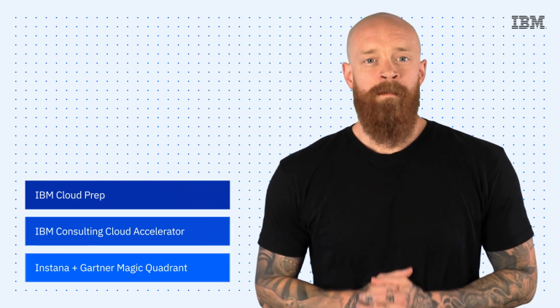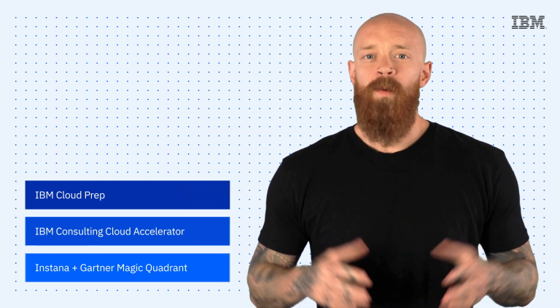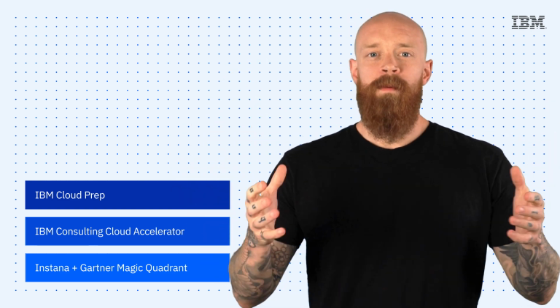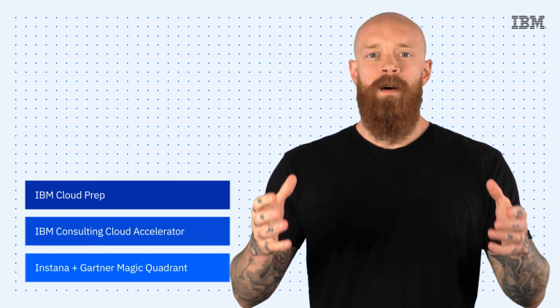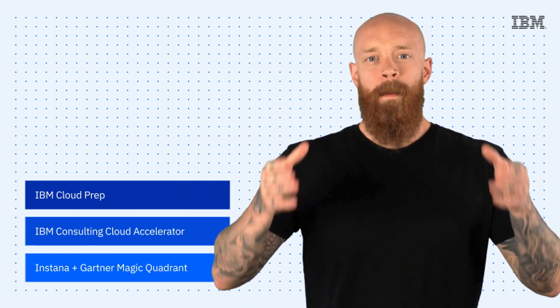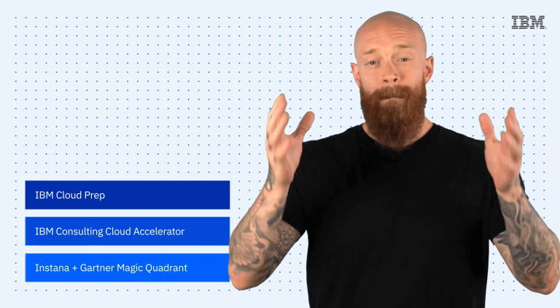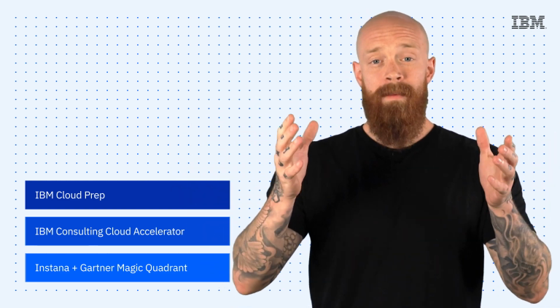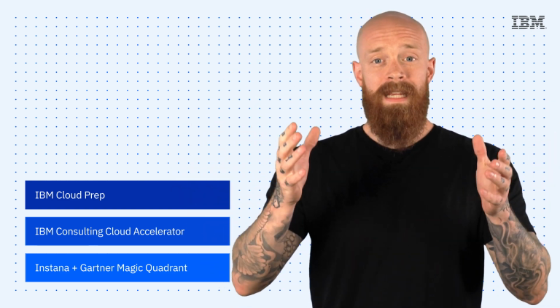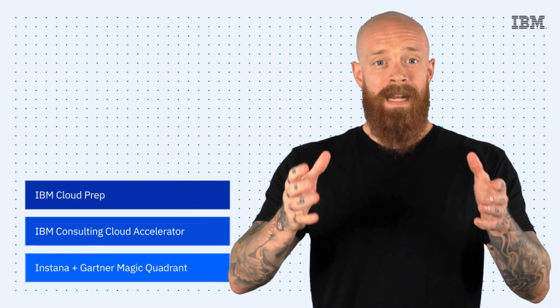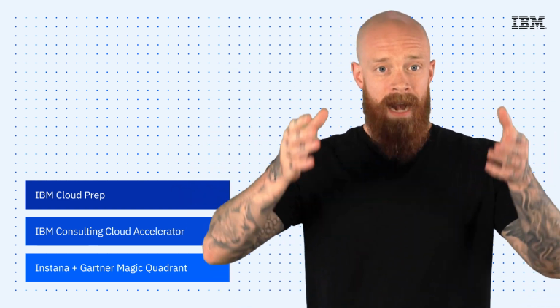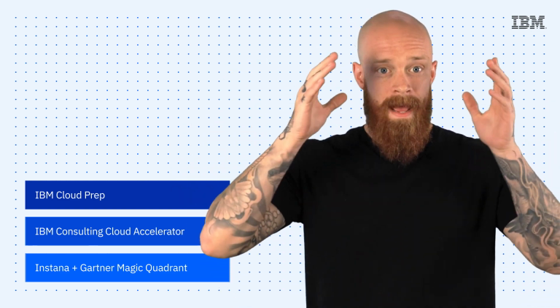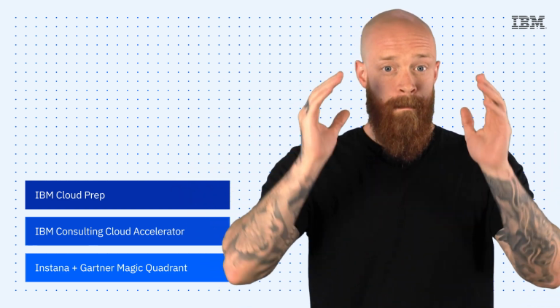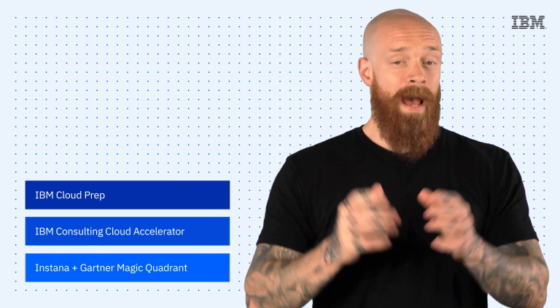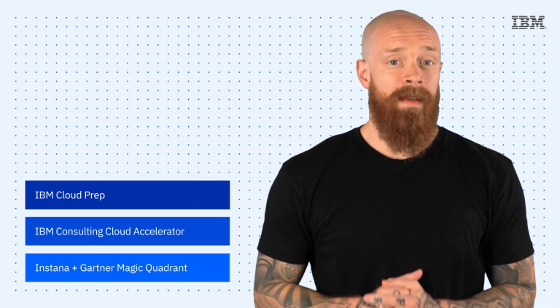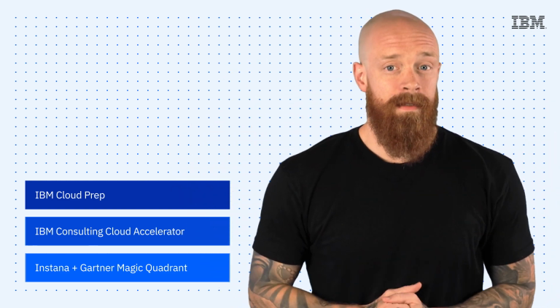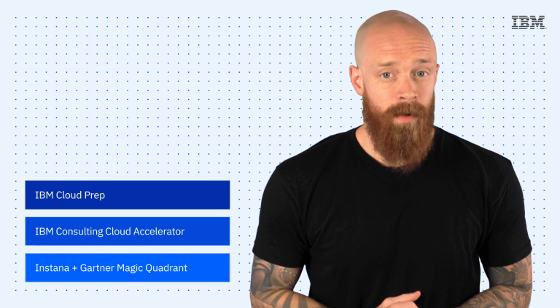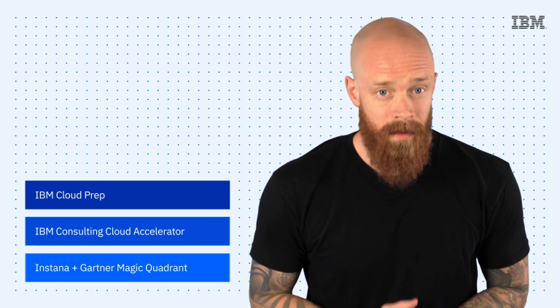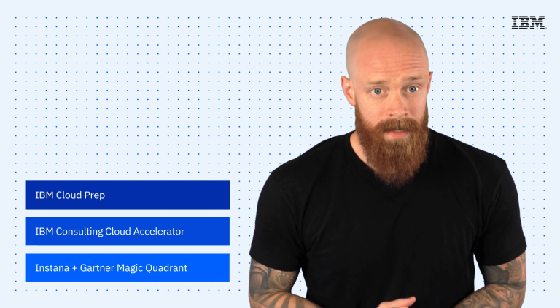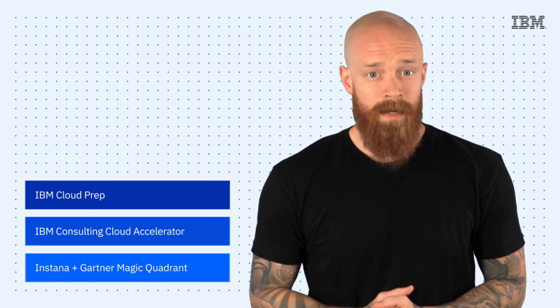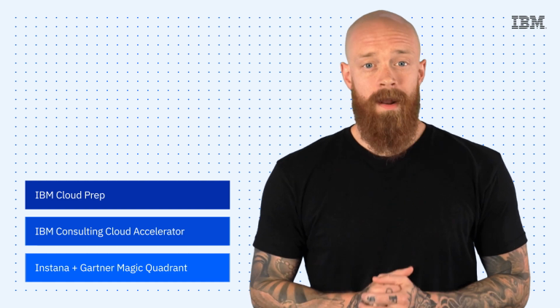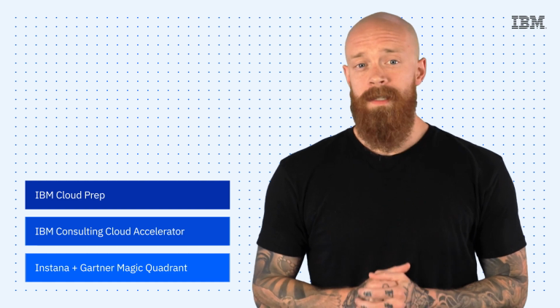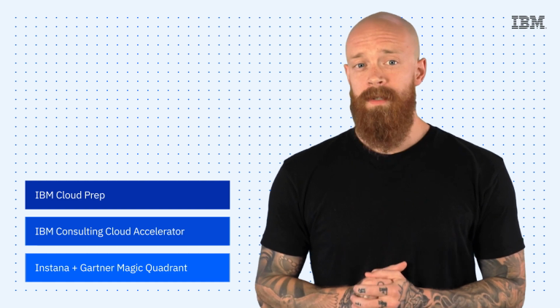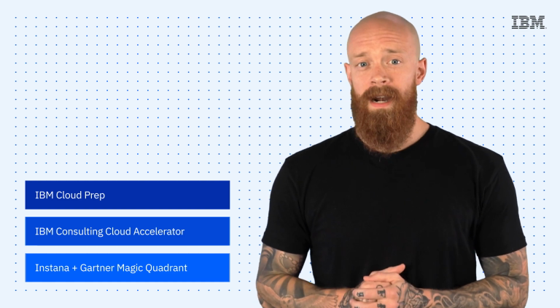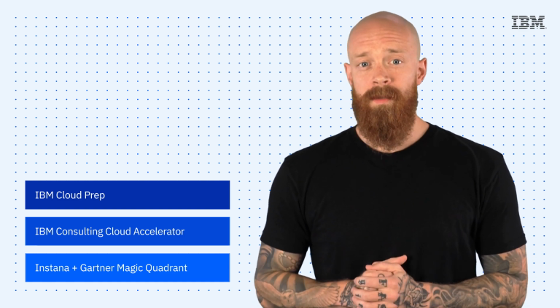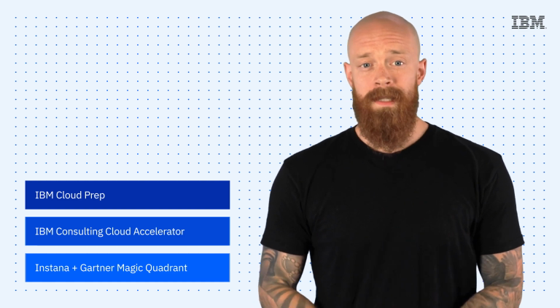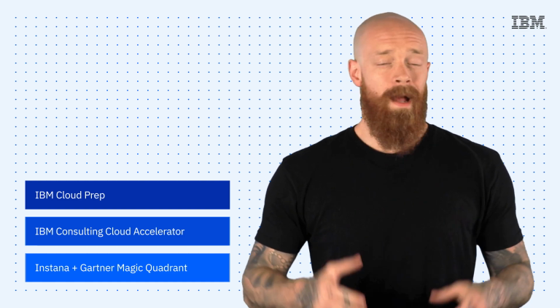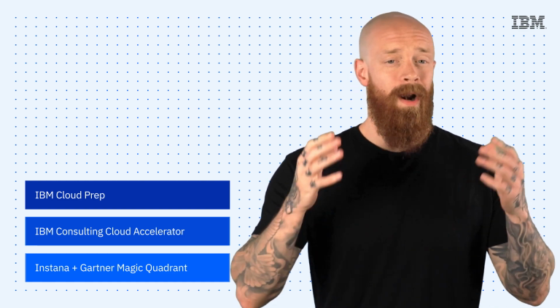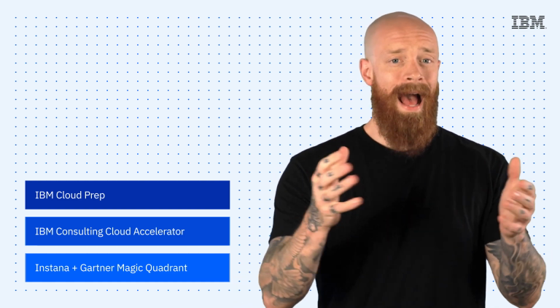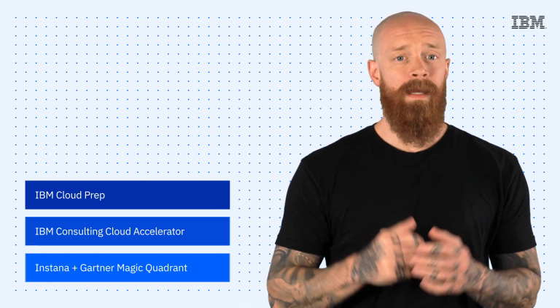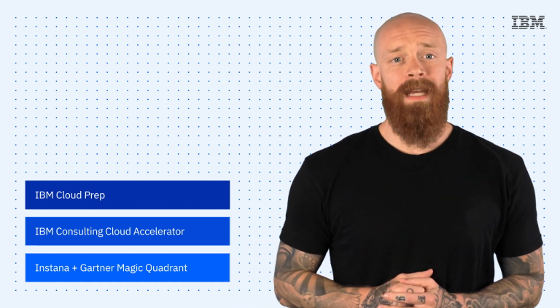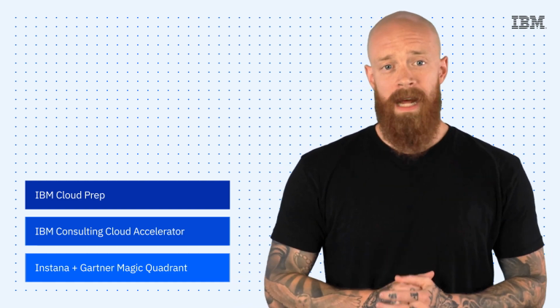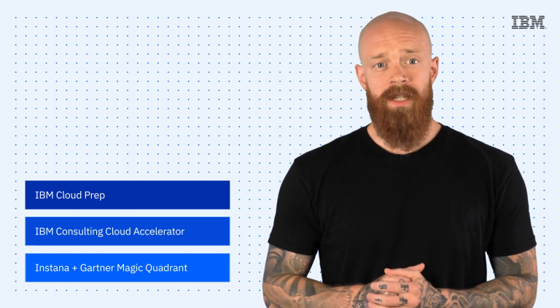What's up, y'all? My name is Ian, and I am back to bring you the latest and greatest news and announcements about IBM technology.